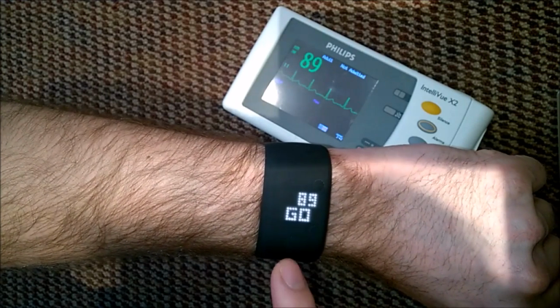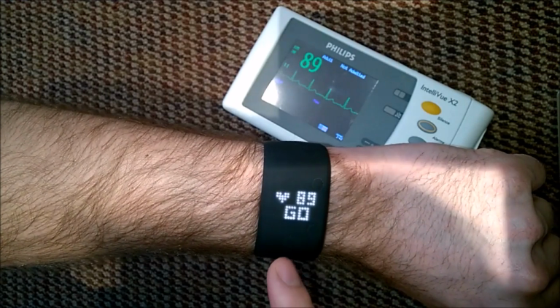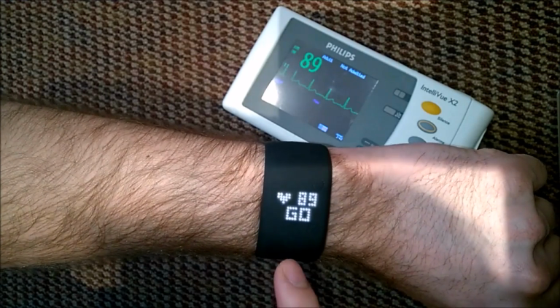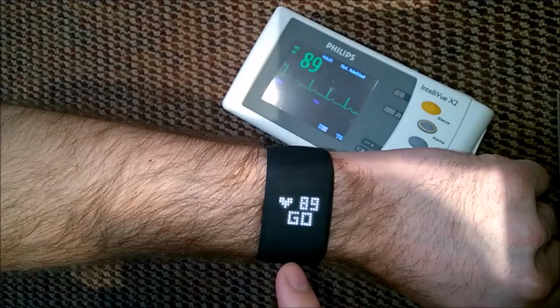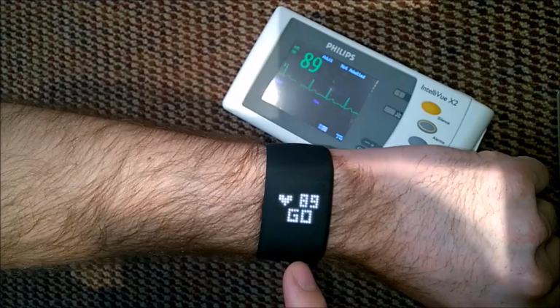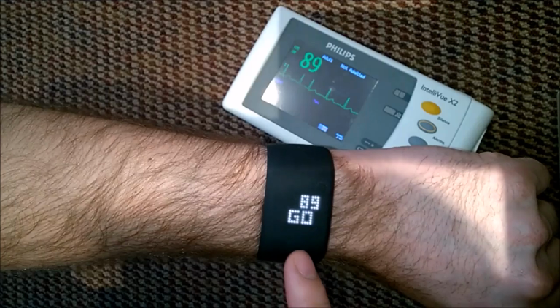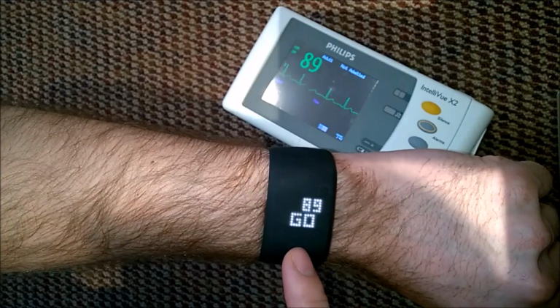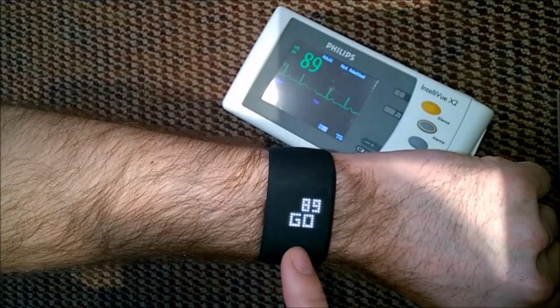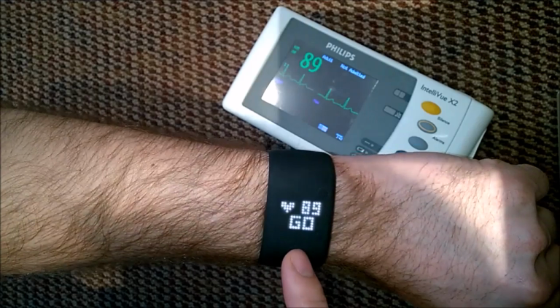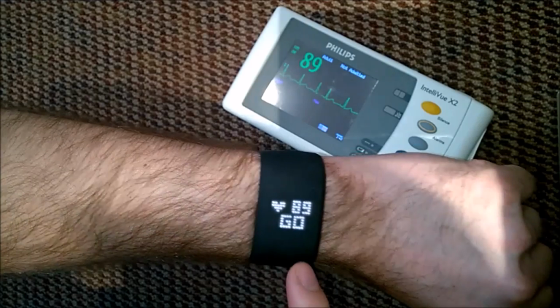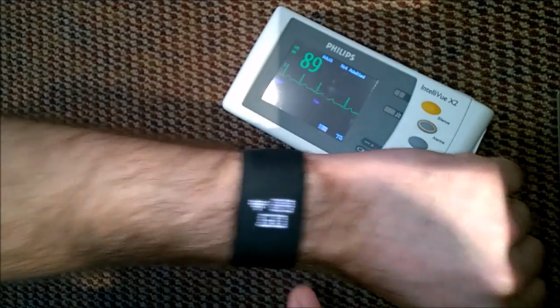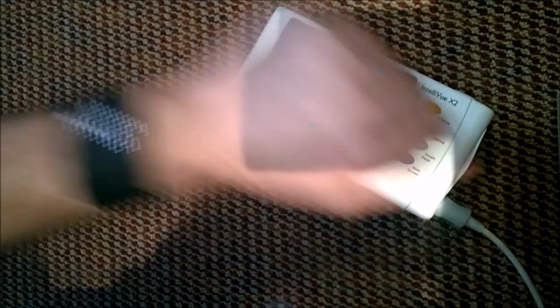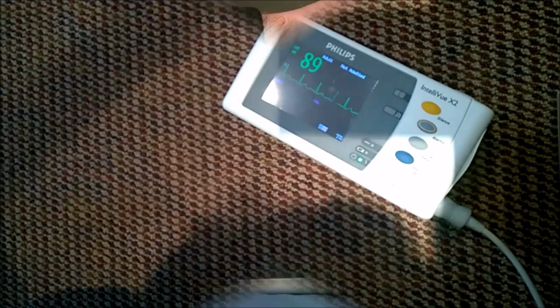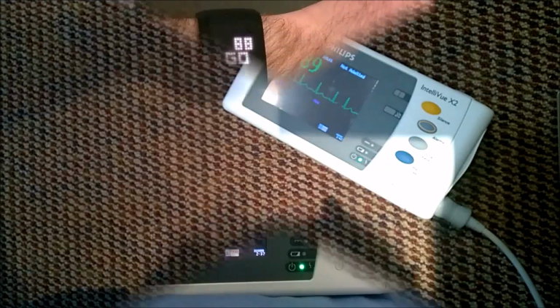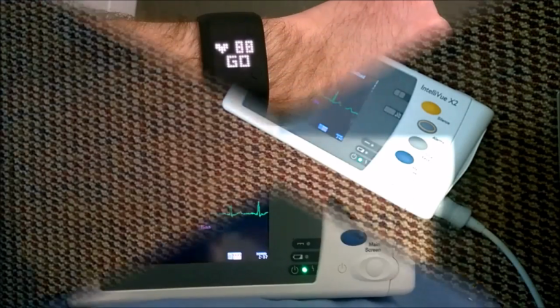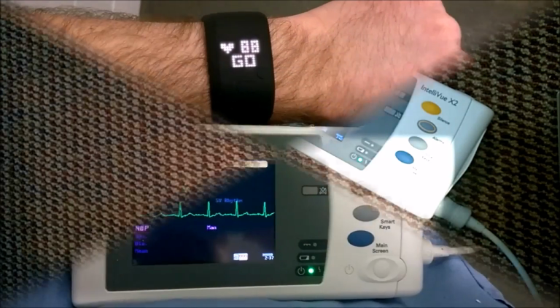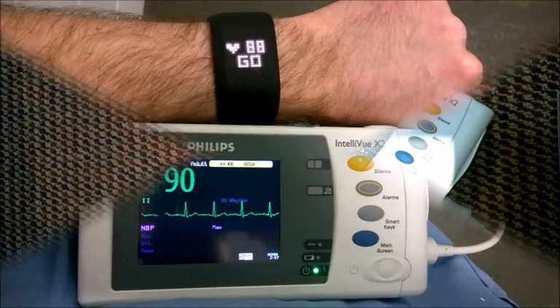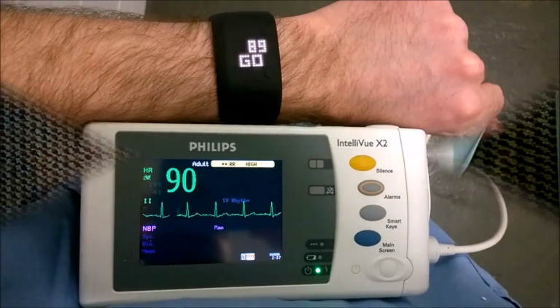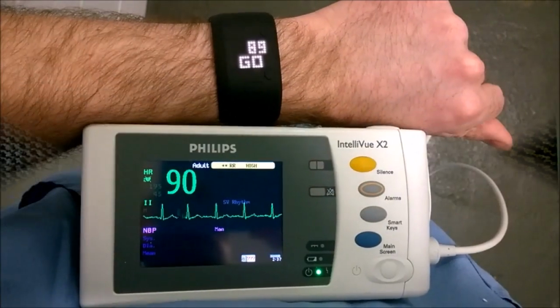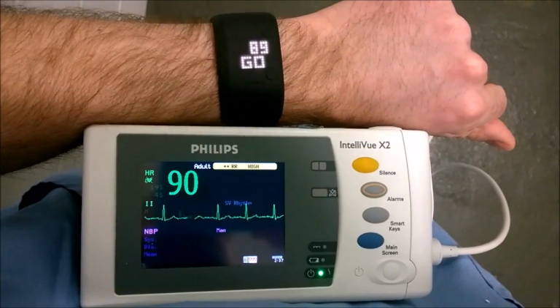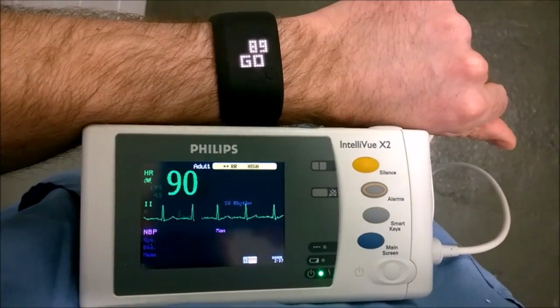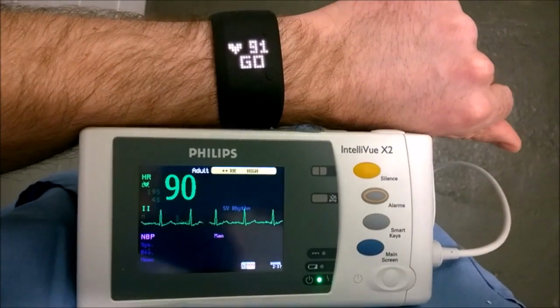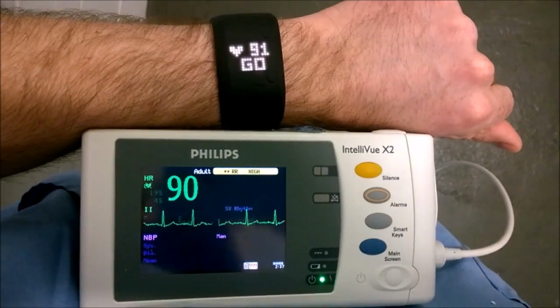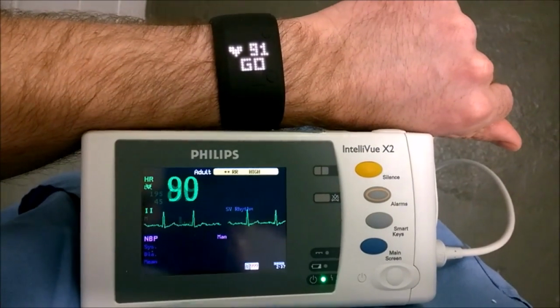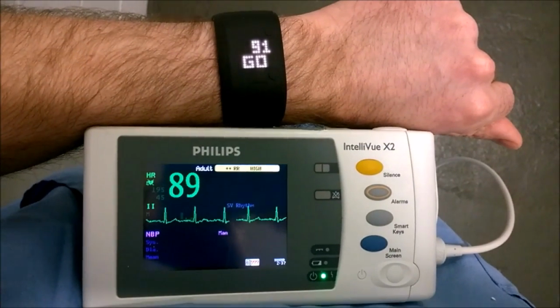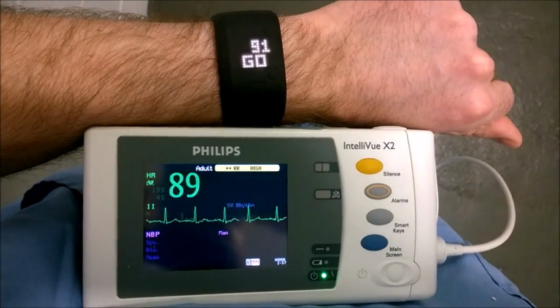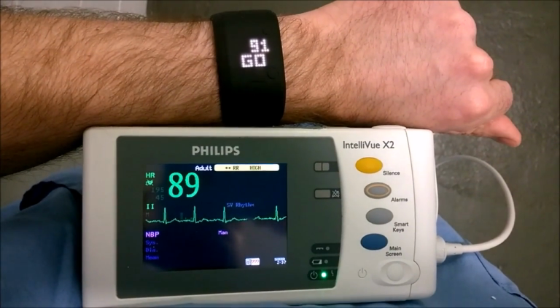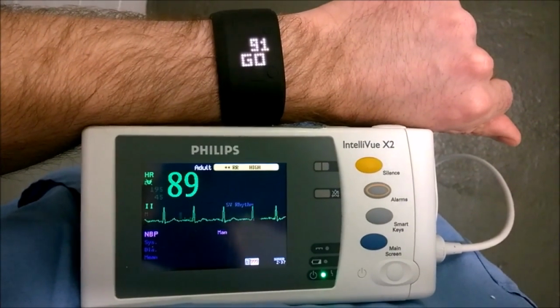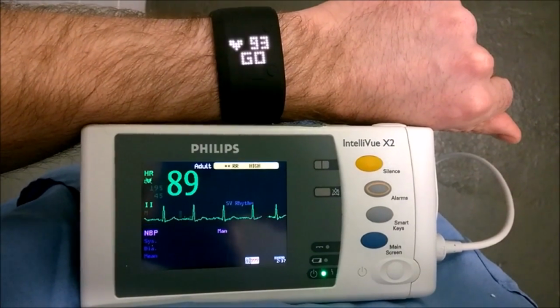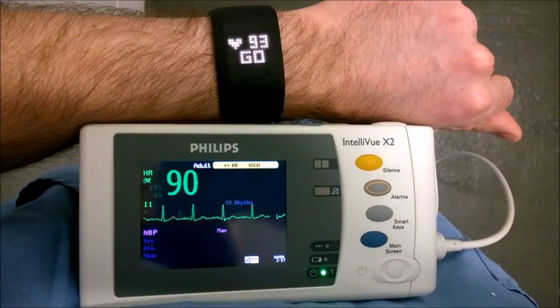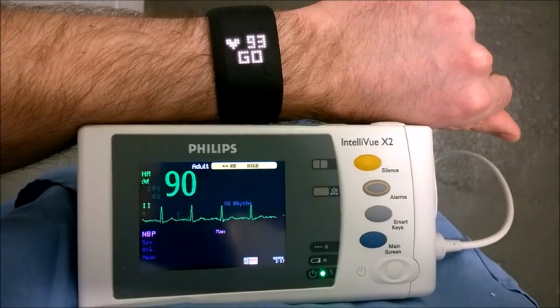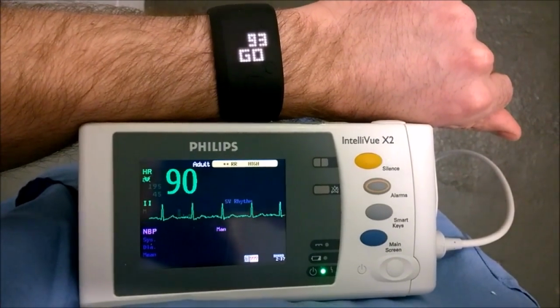So that was pretty good I think. Now let's see how it responds to changes.